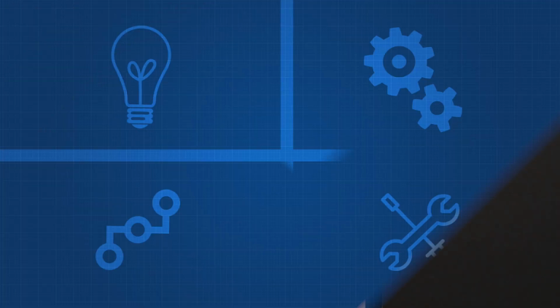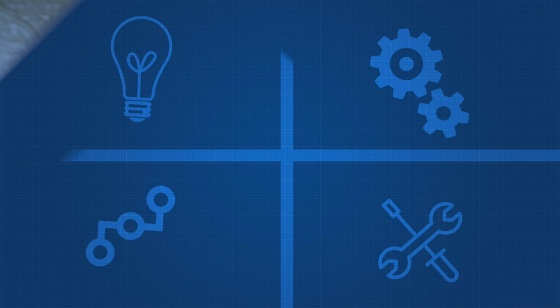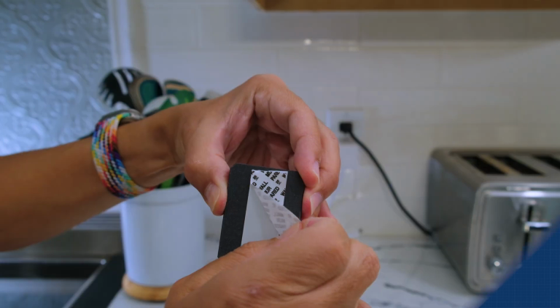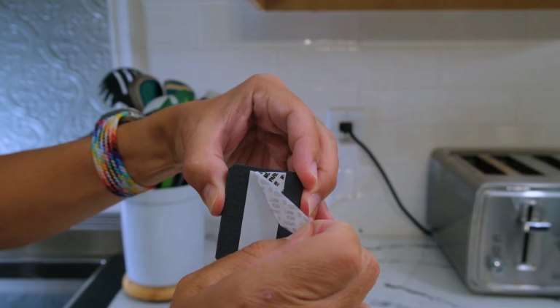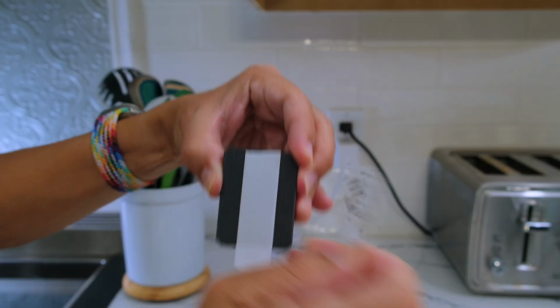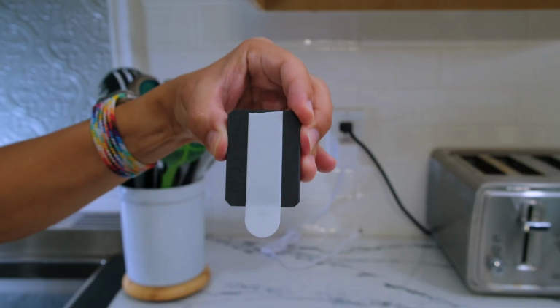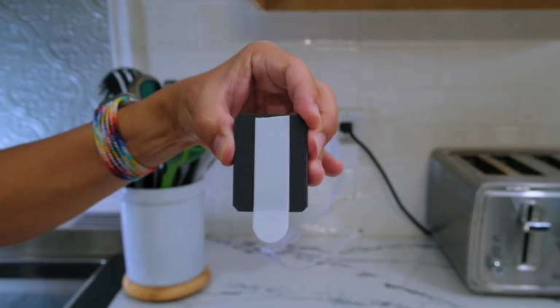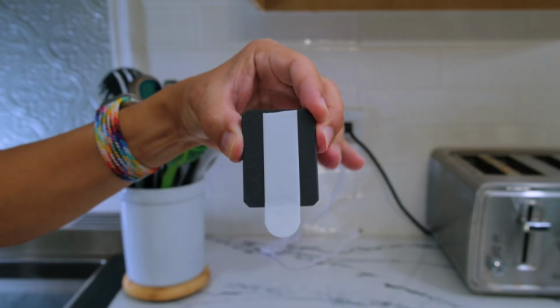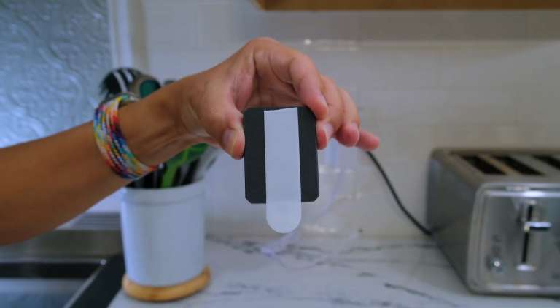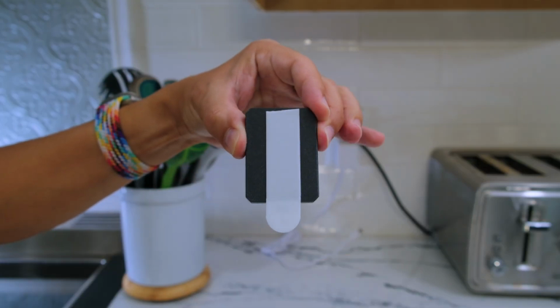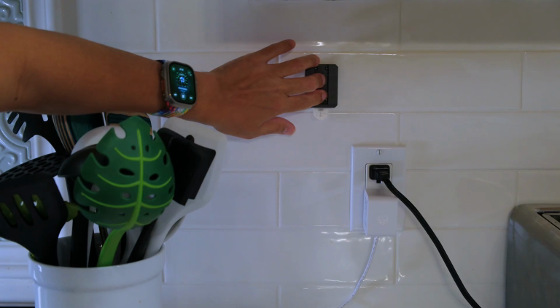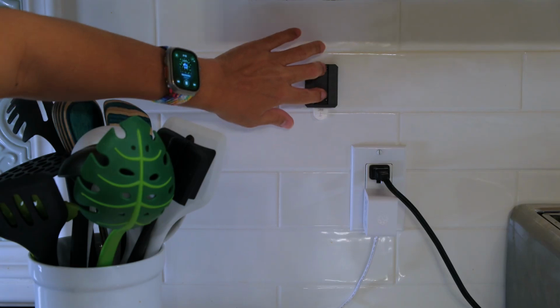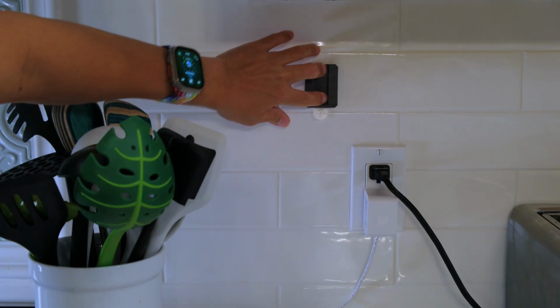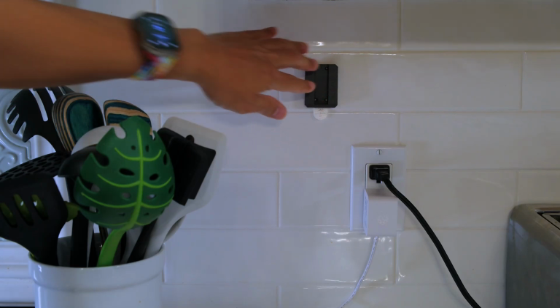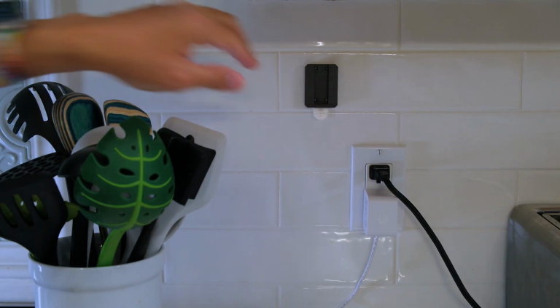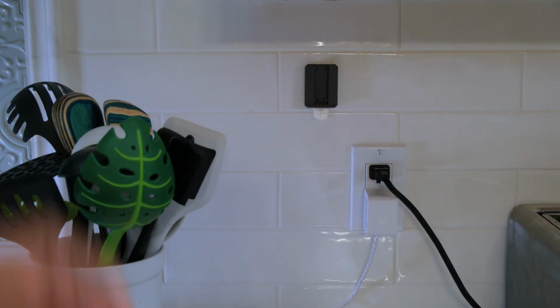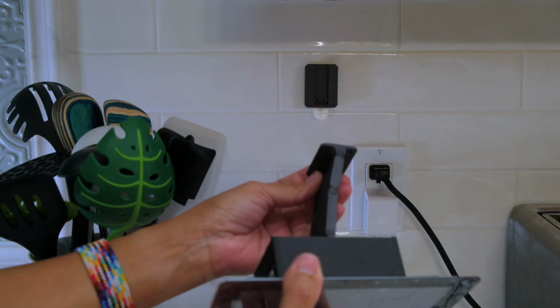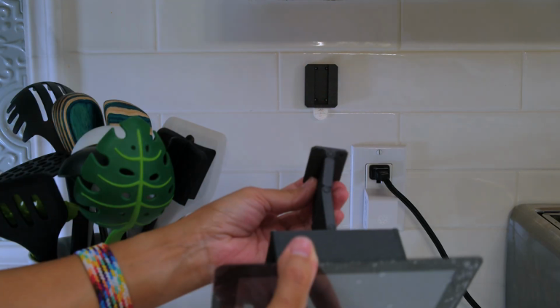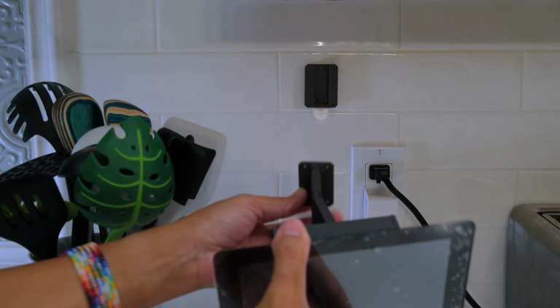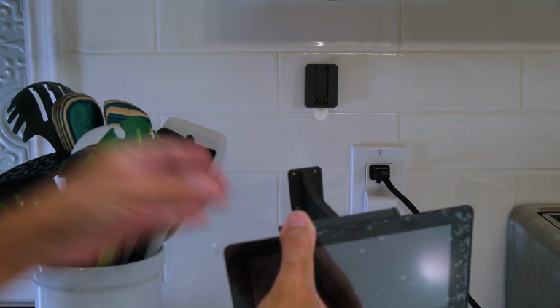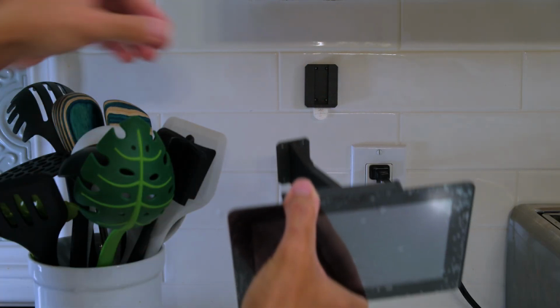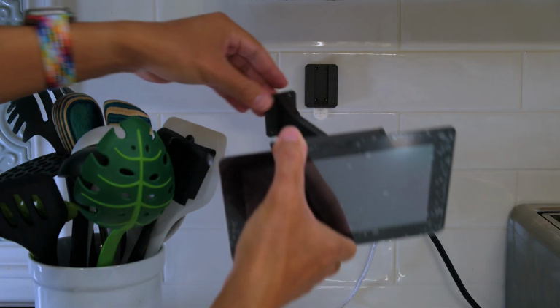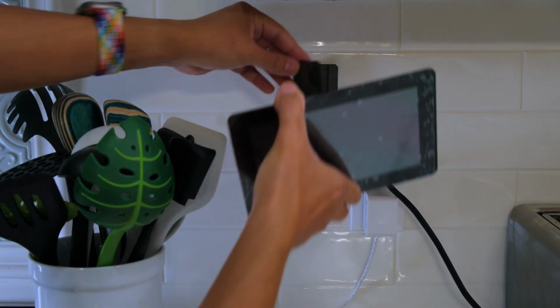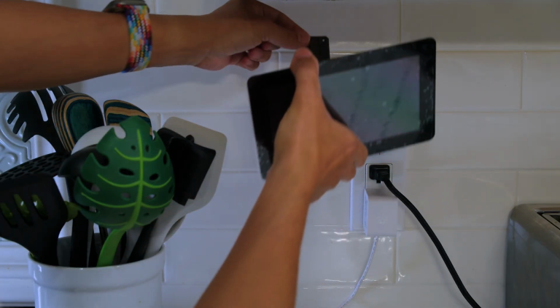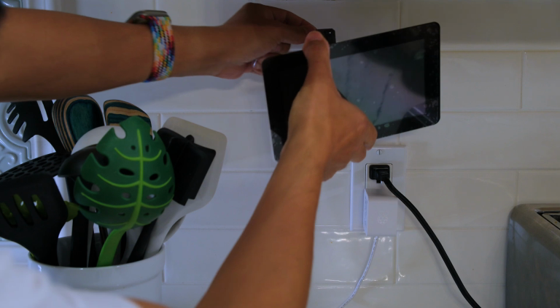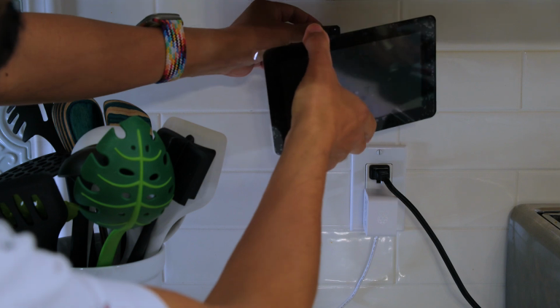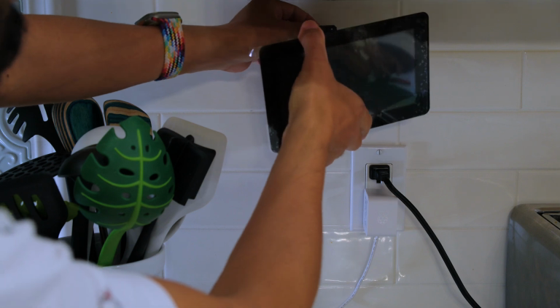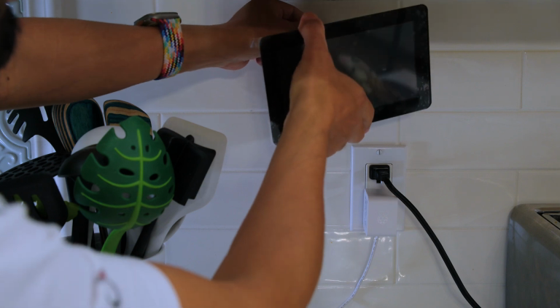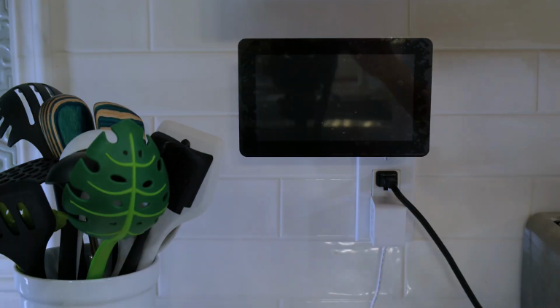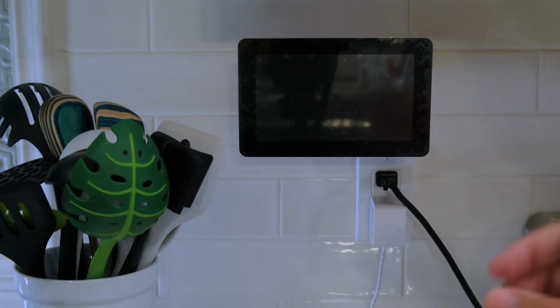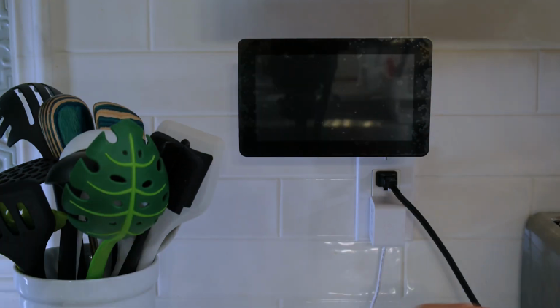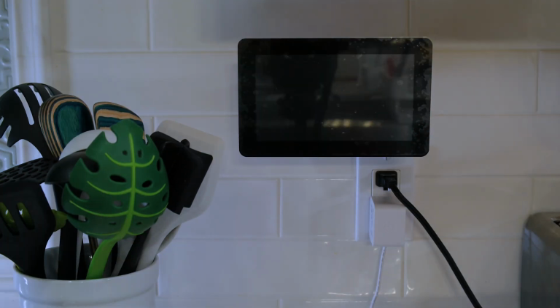These command strips from 3M work great for hanging the display so you don't have to drill holes into your wall. It's a nice and clean setup.